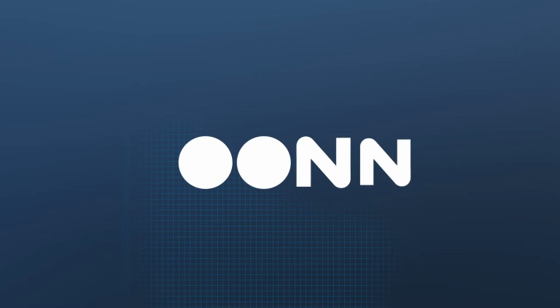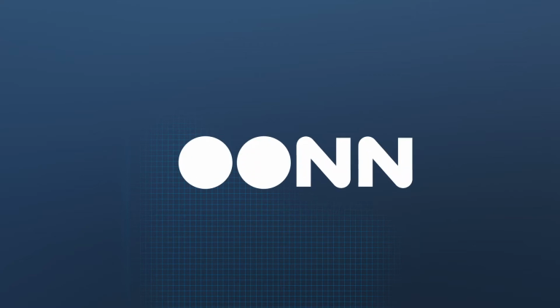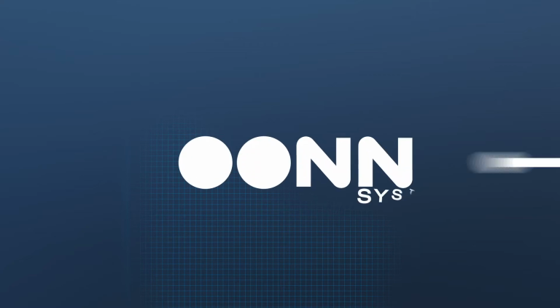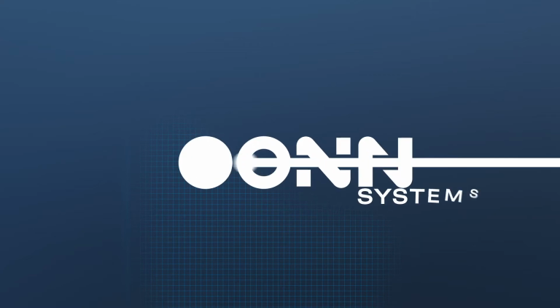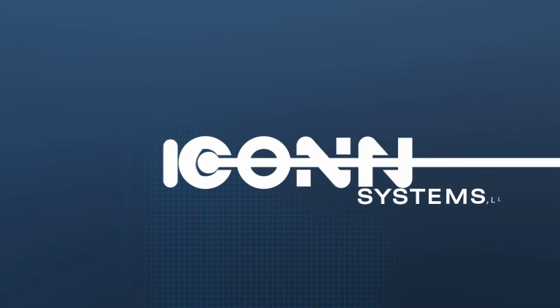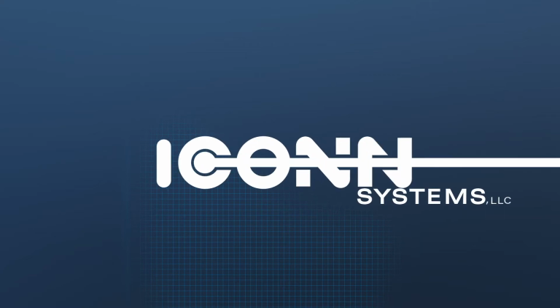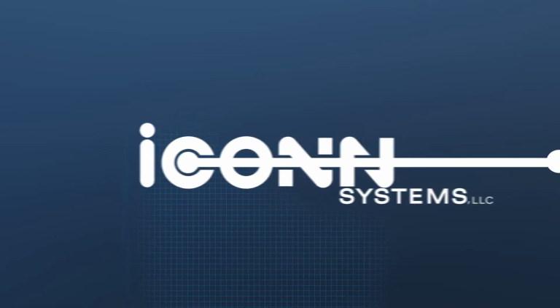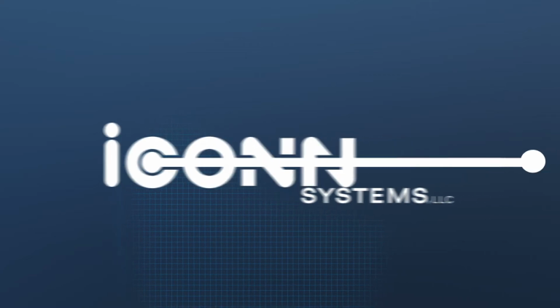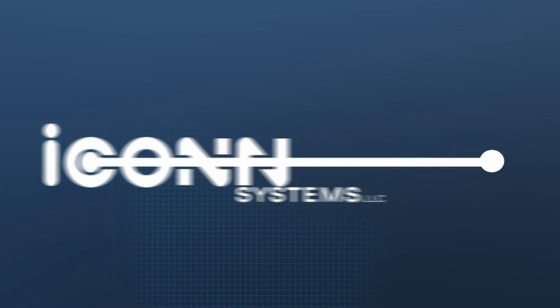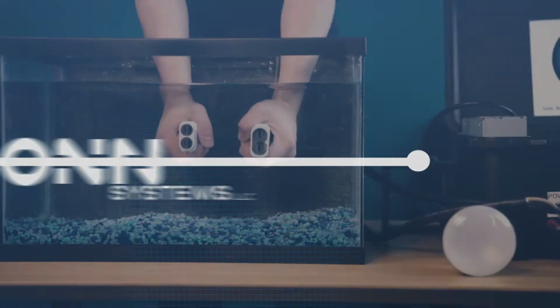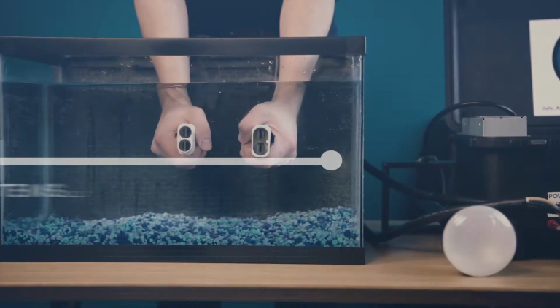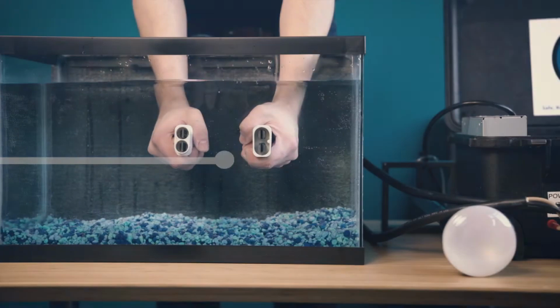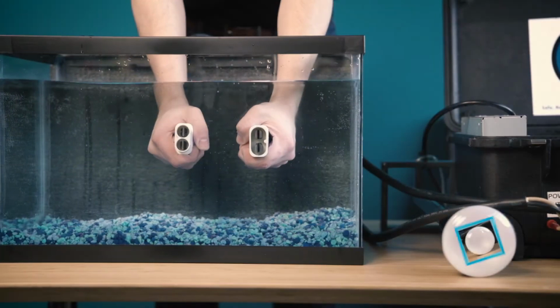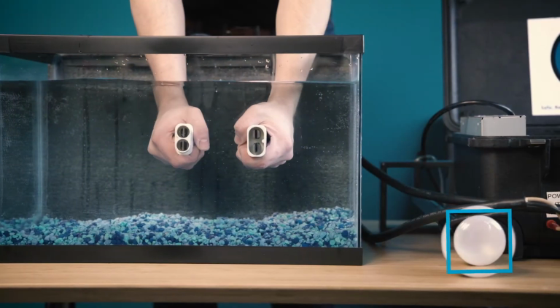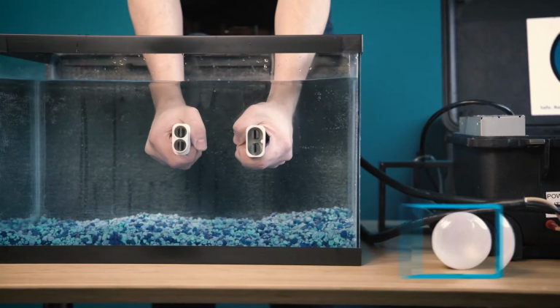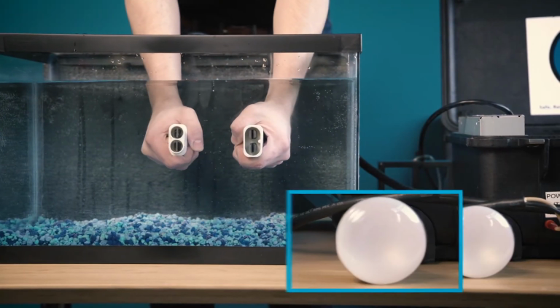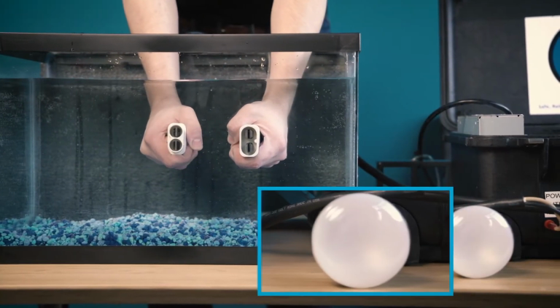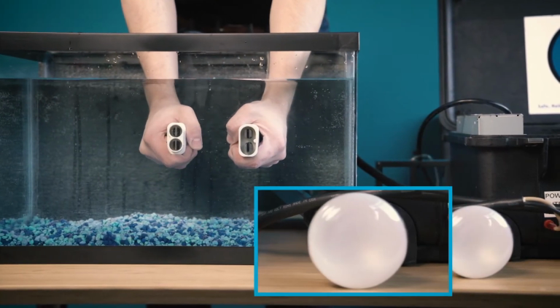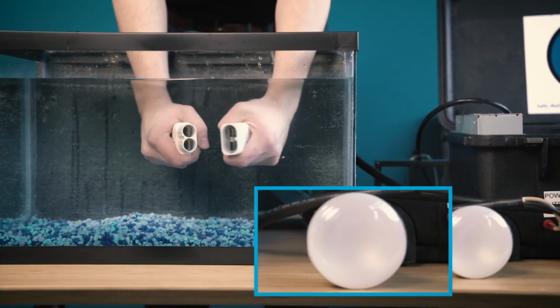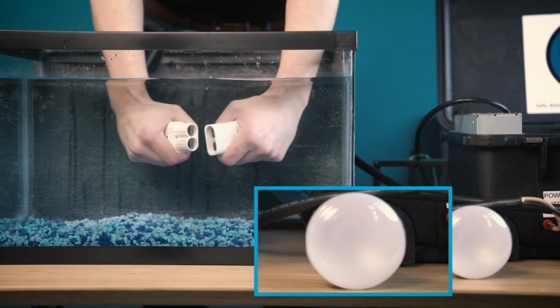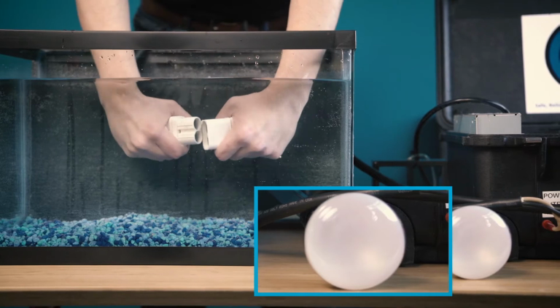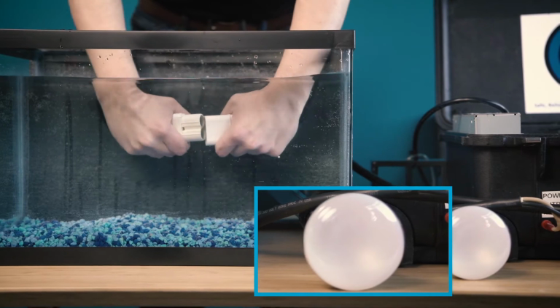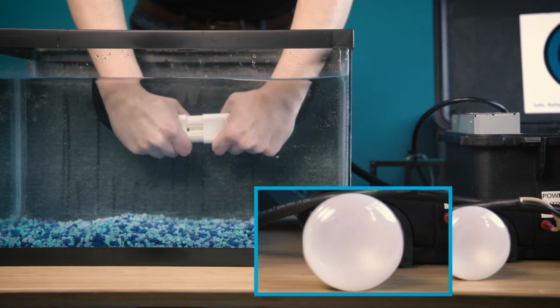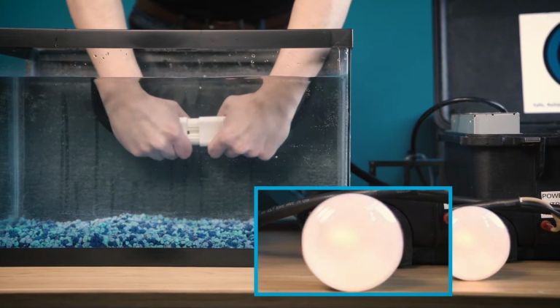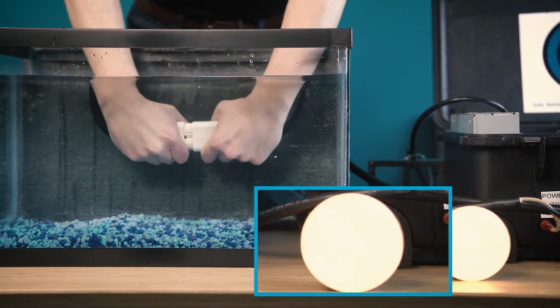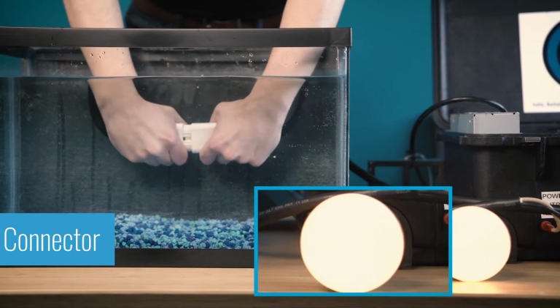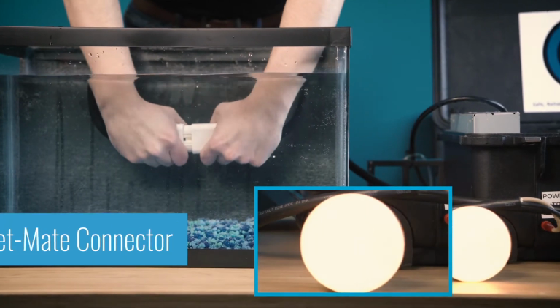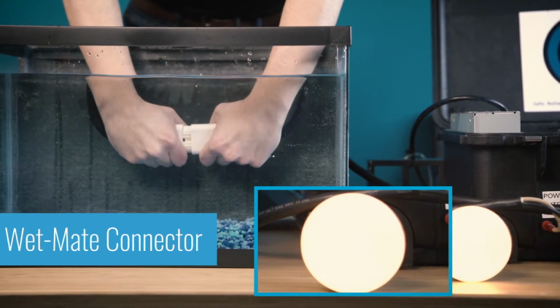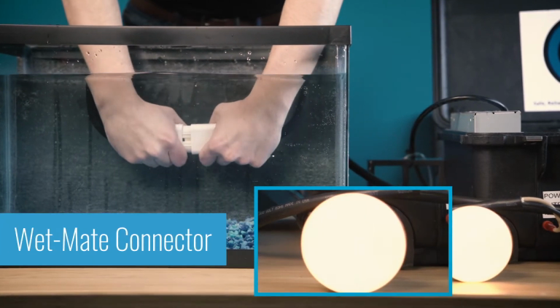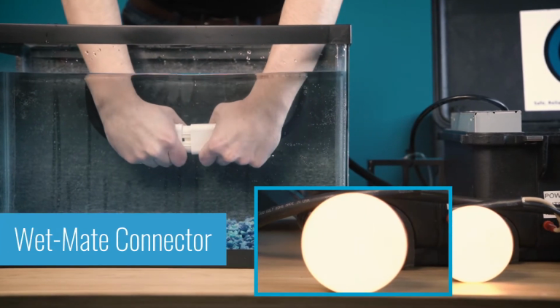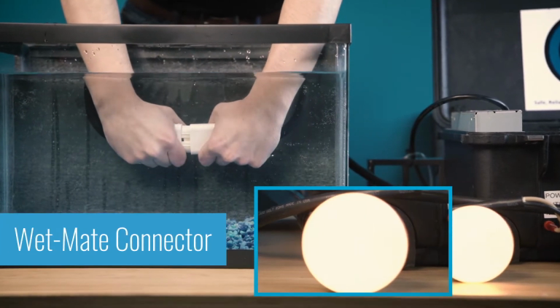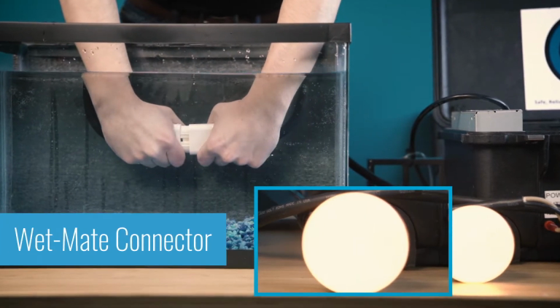A new, revolutionary, patented product that's ideal for underwater applications: the Icon WetMate Connector.